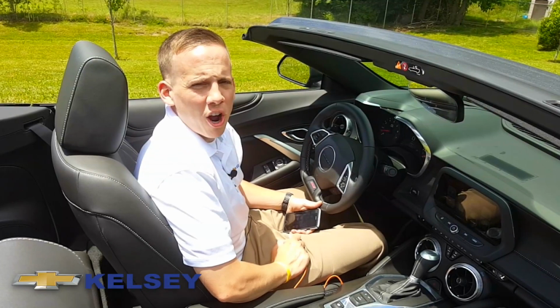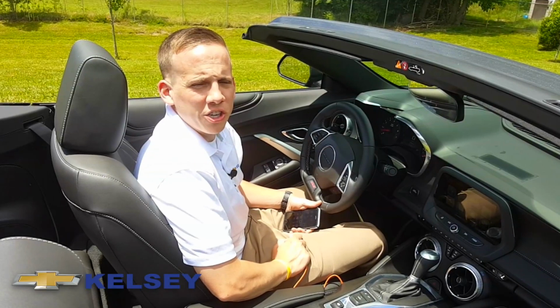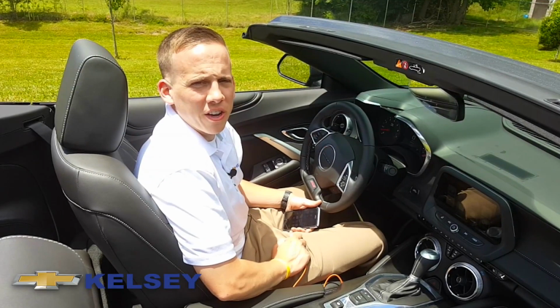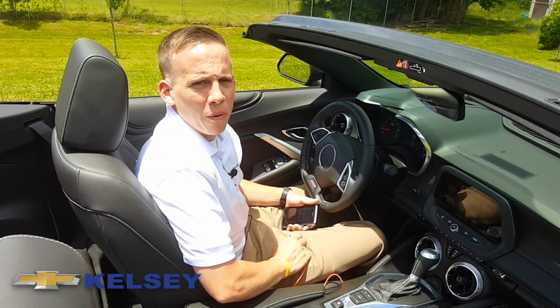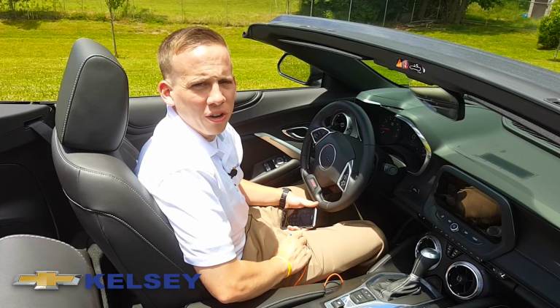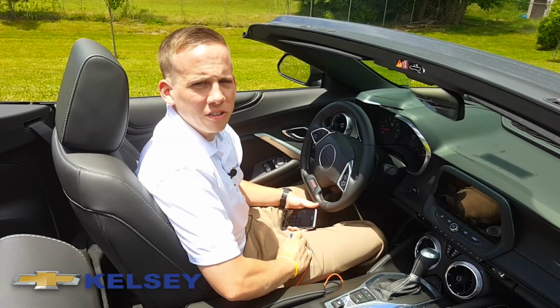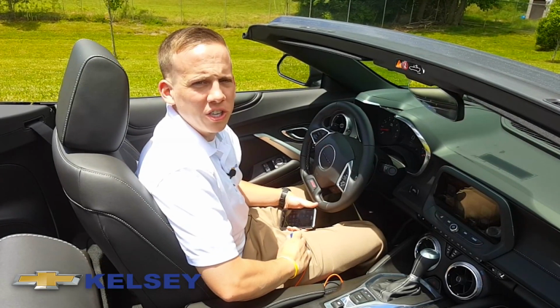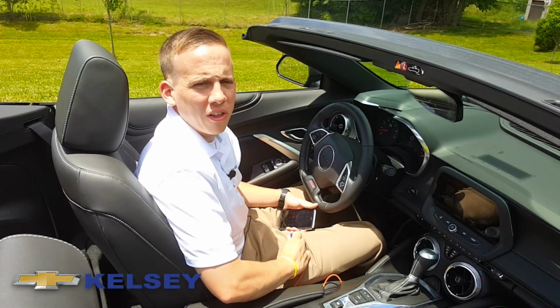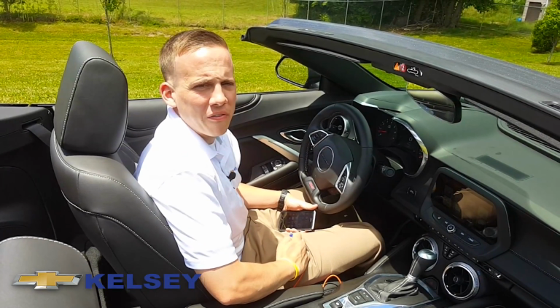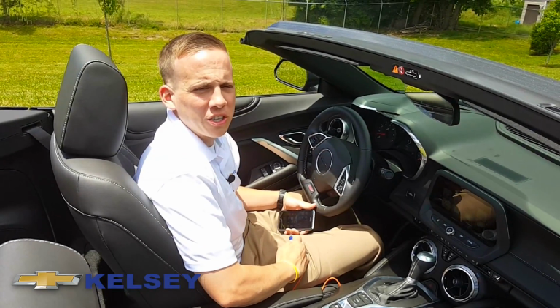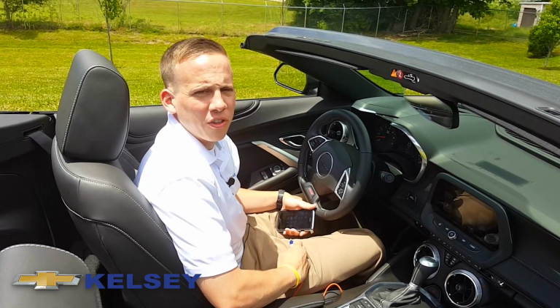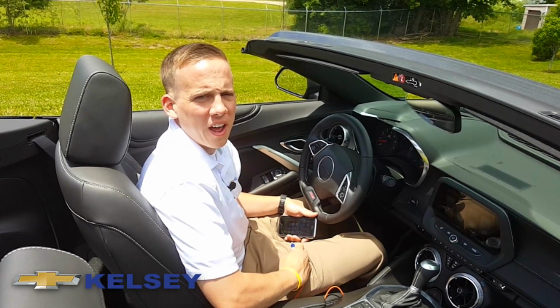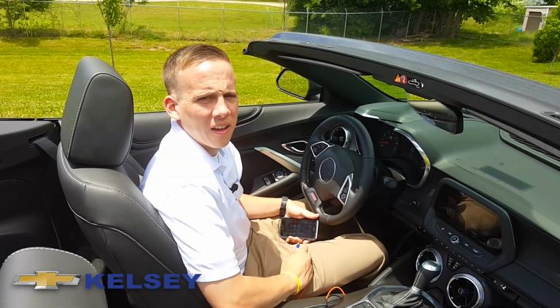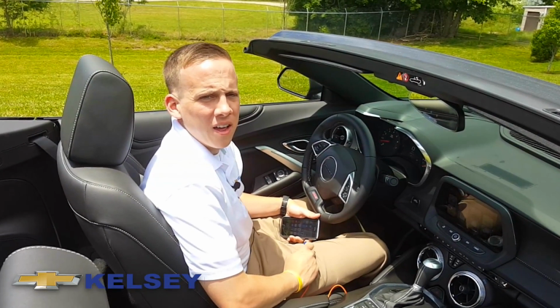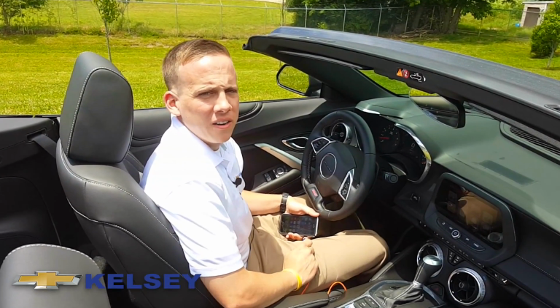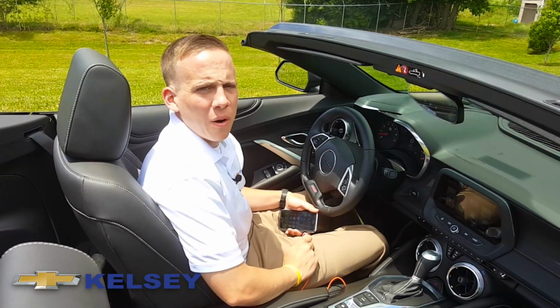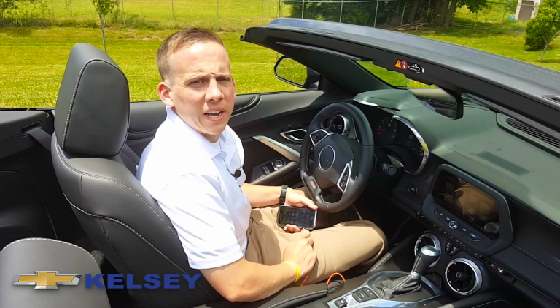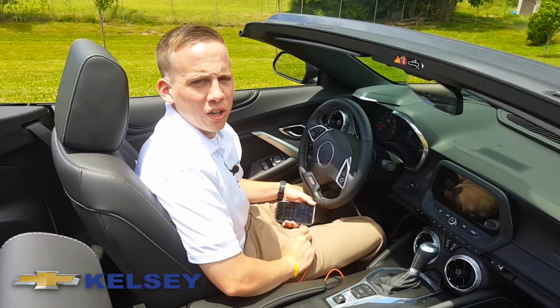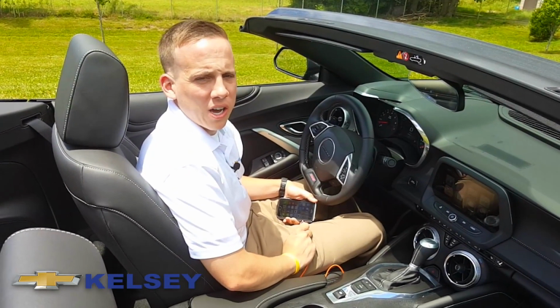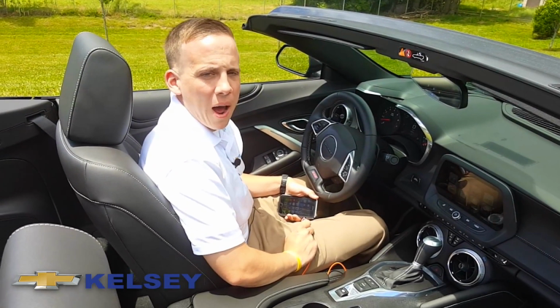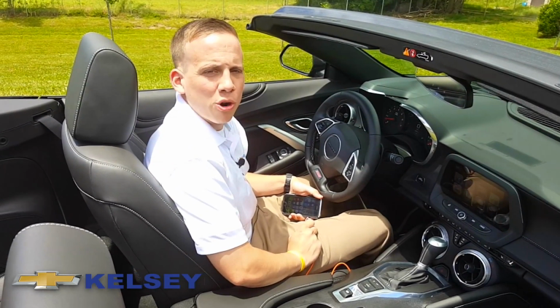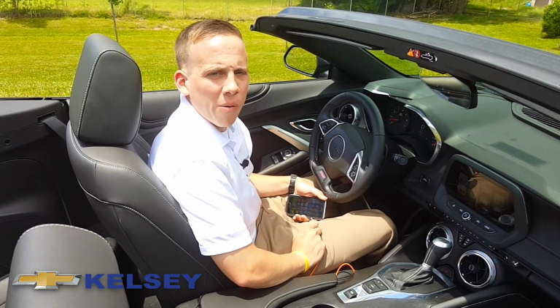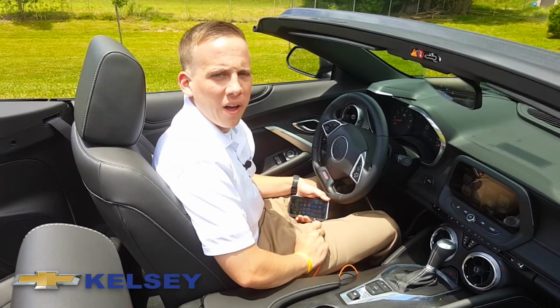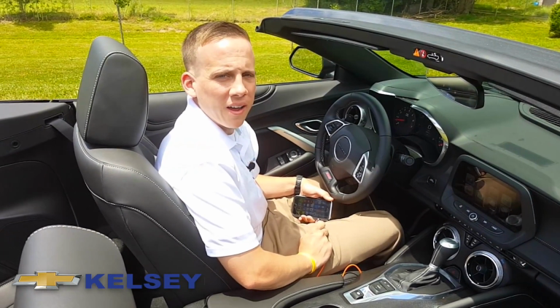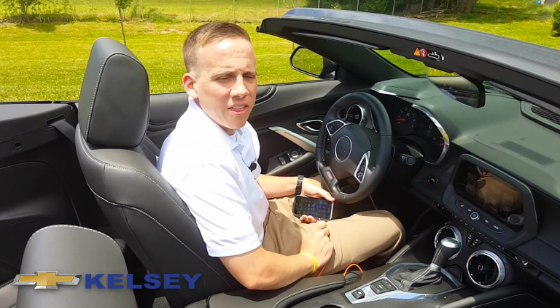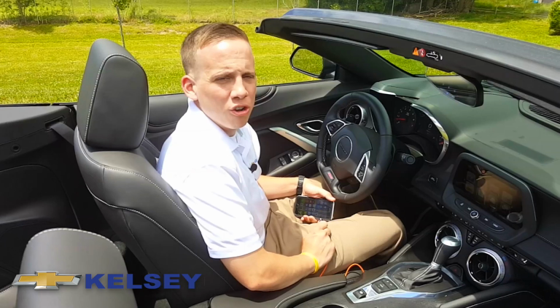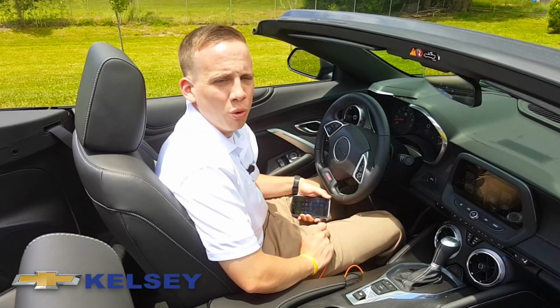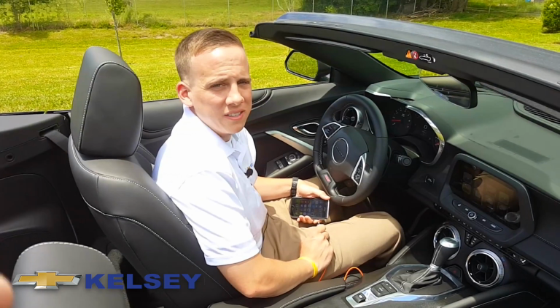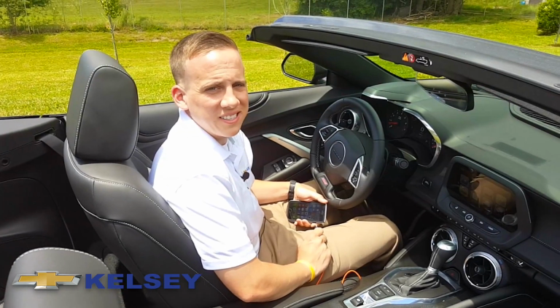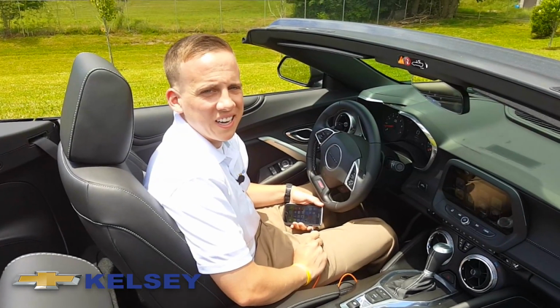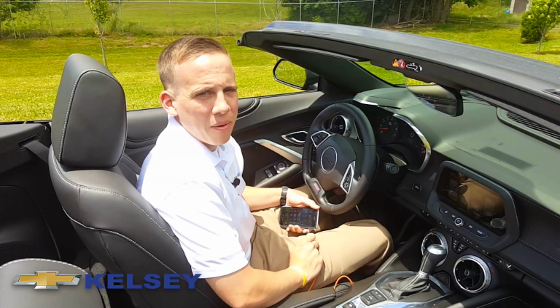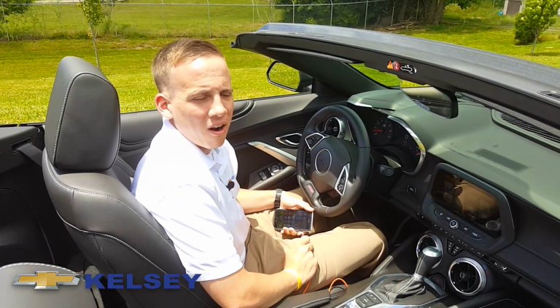Josh here again with your Kelsey Chevrolet feature for the day. Today we're taking a look at Apple CarPlay on the new 2016 Camaro.